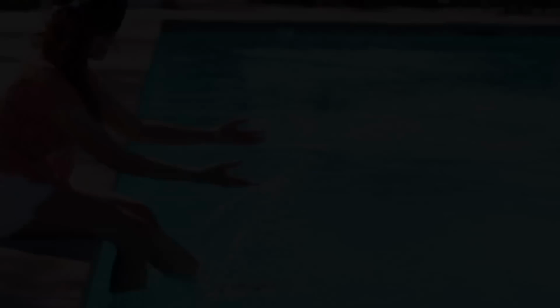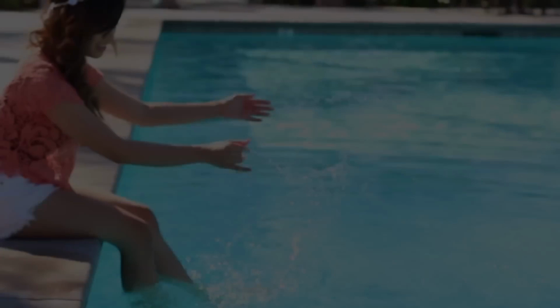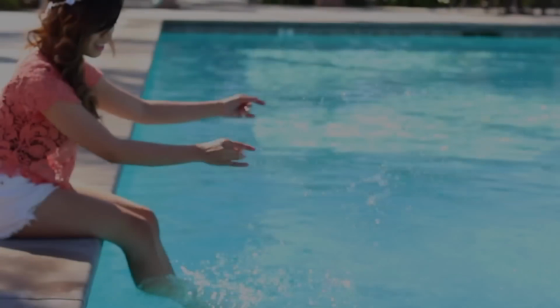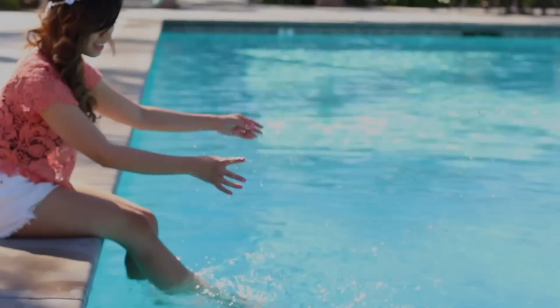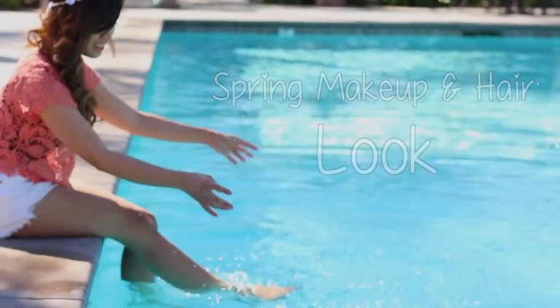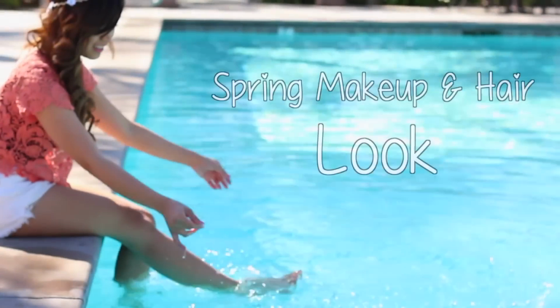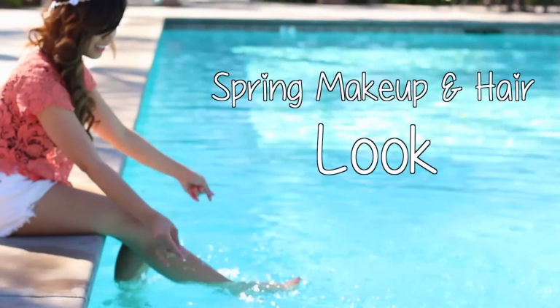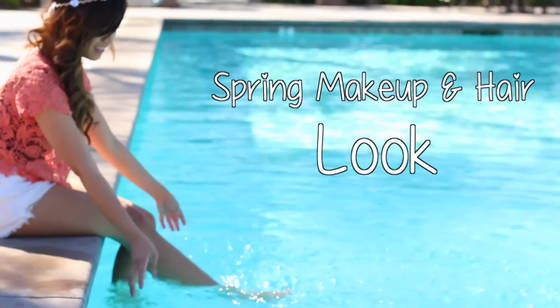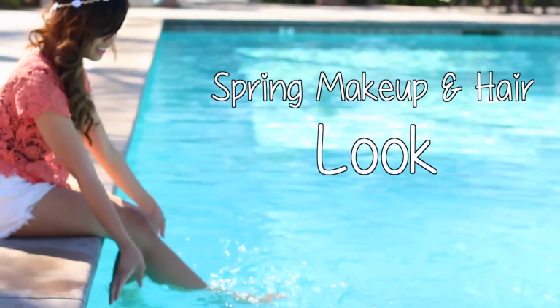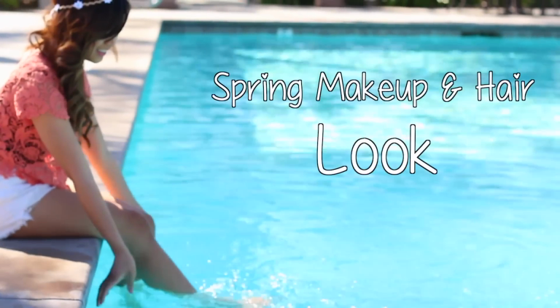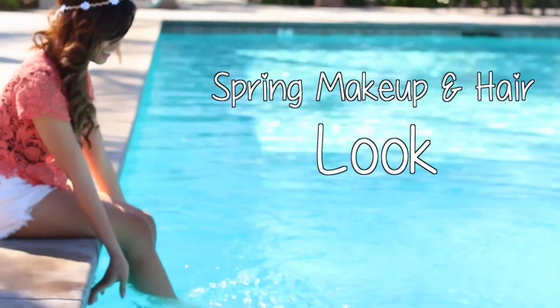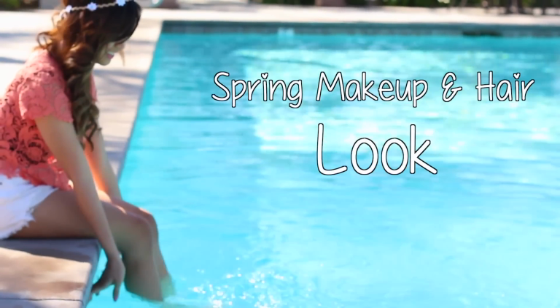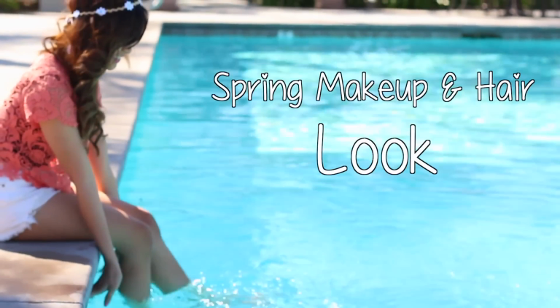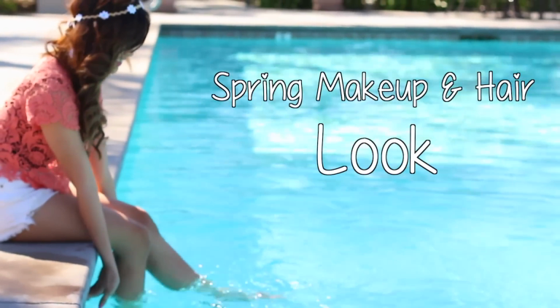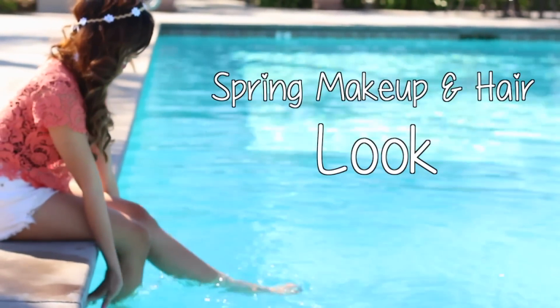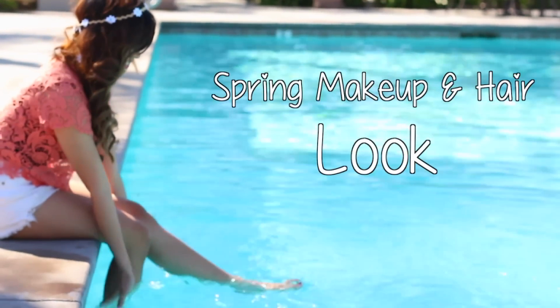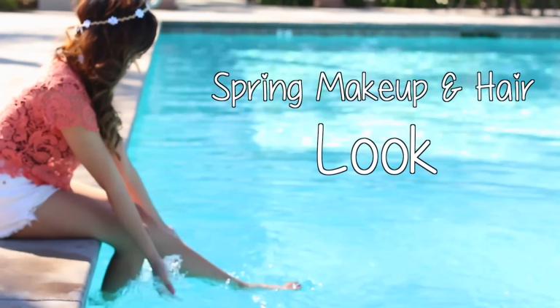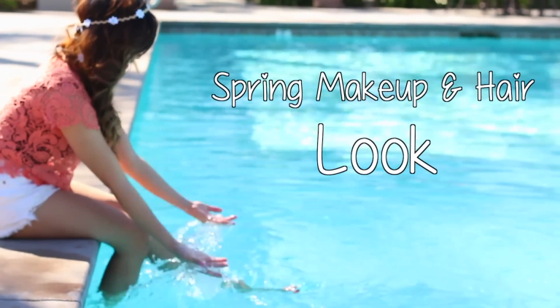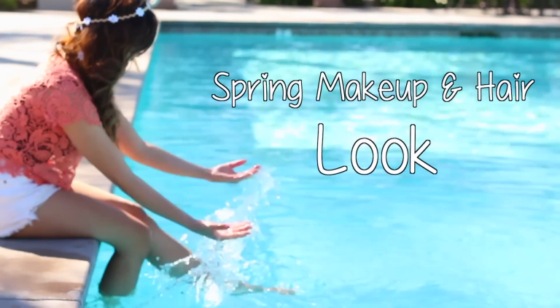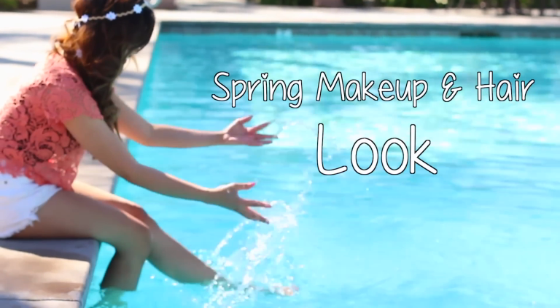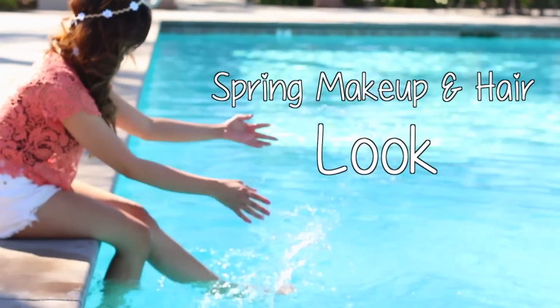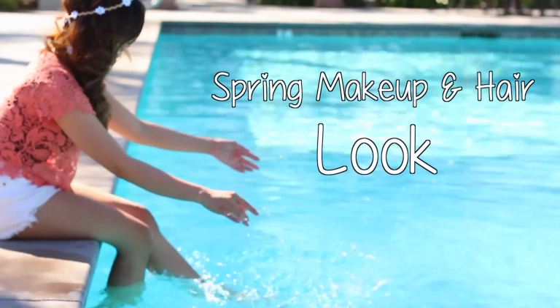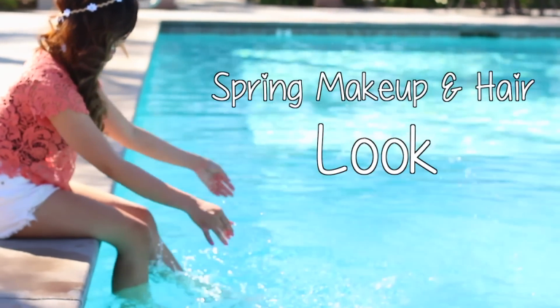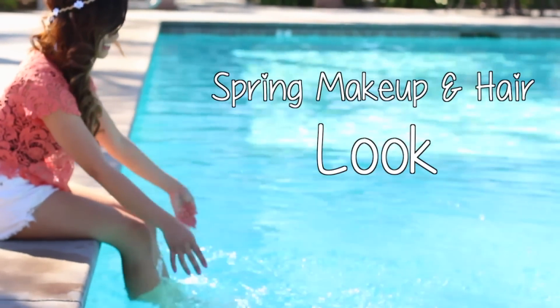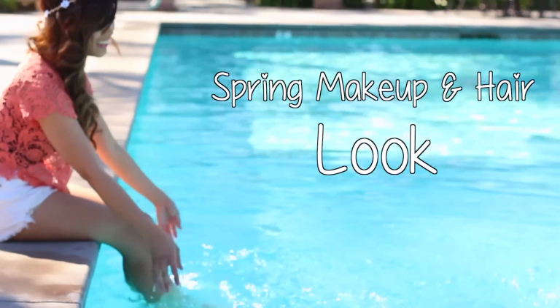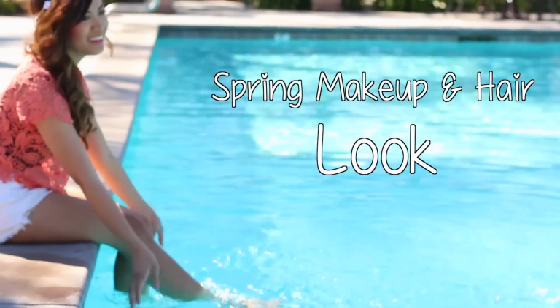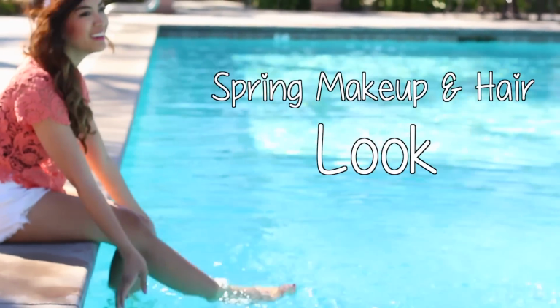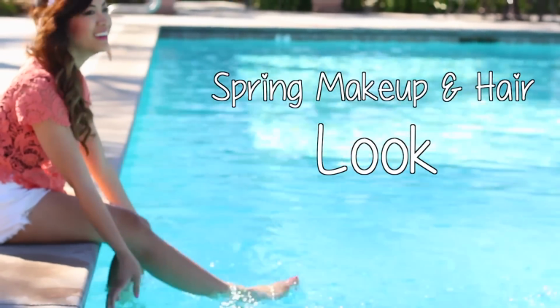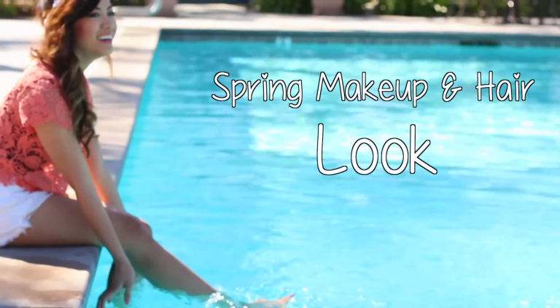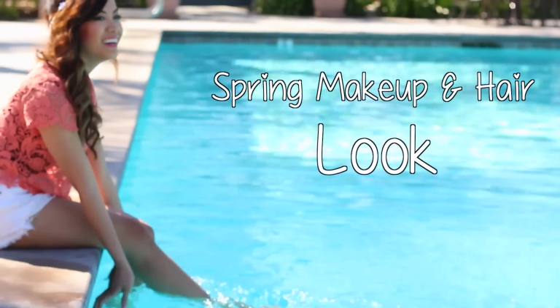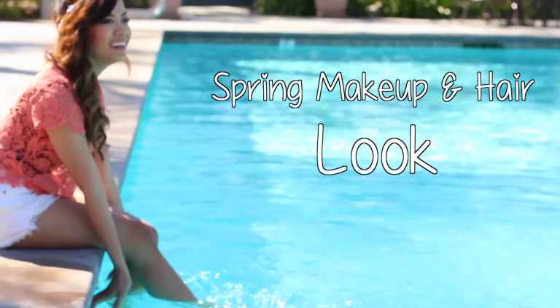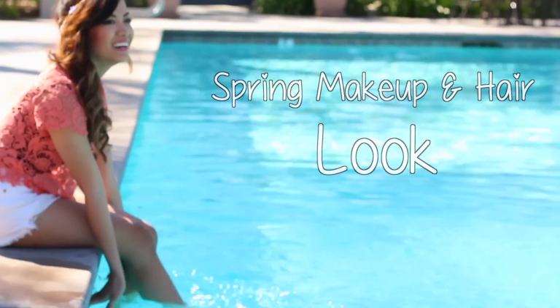Hi guys! So today I am going to share with you a spring makeup and hair look.